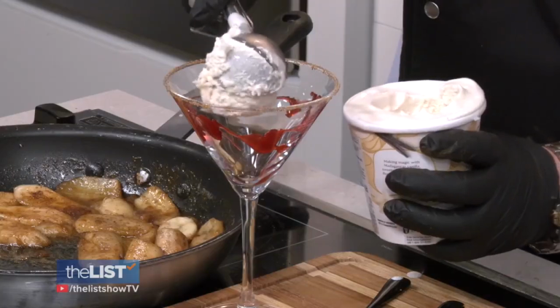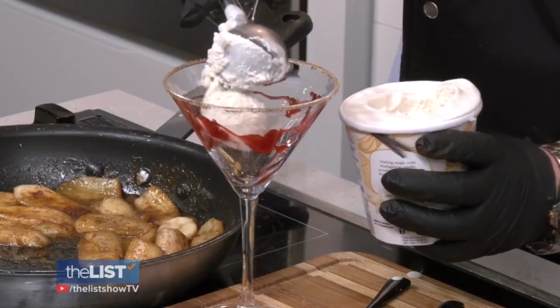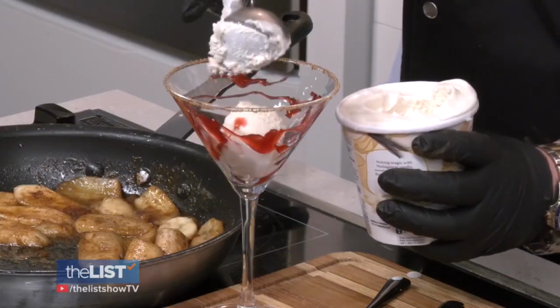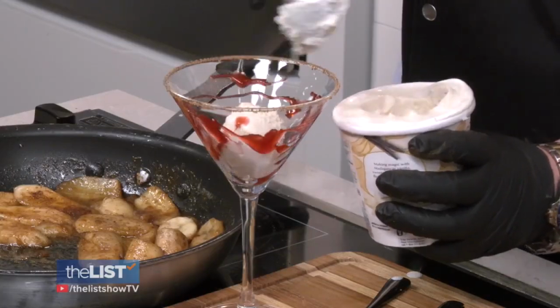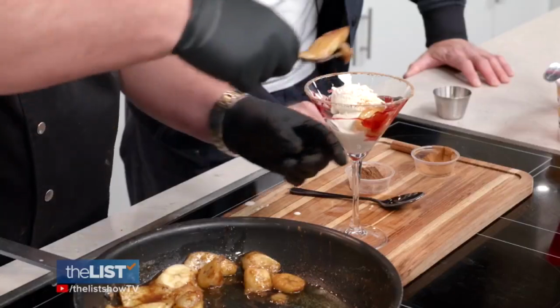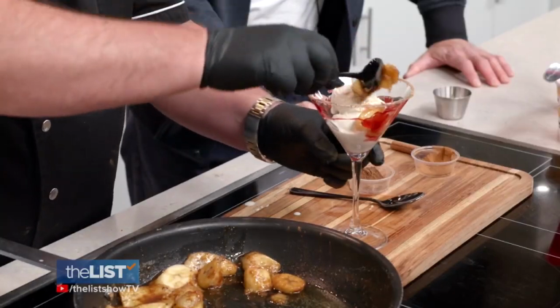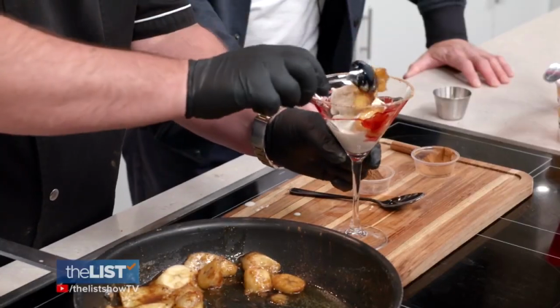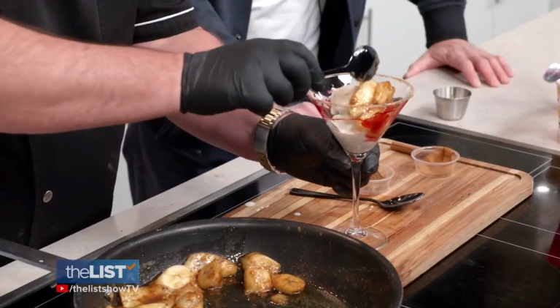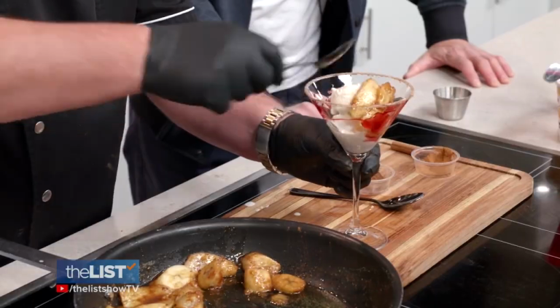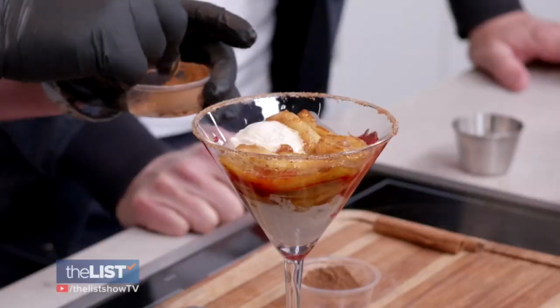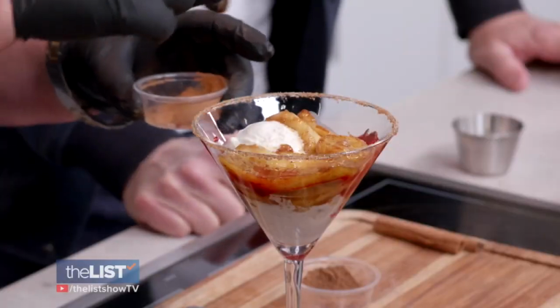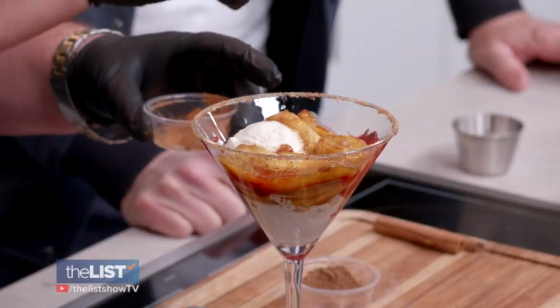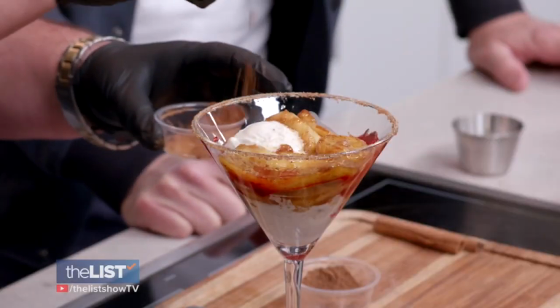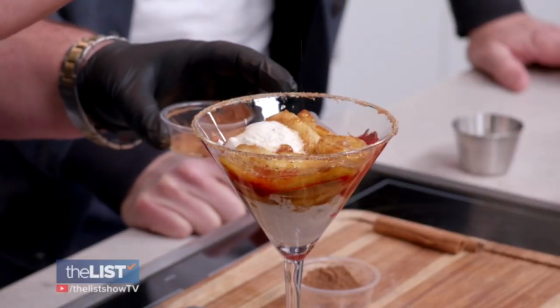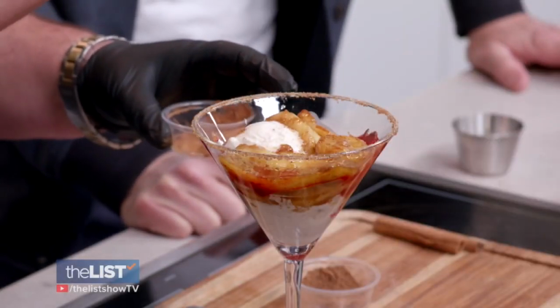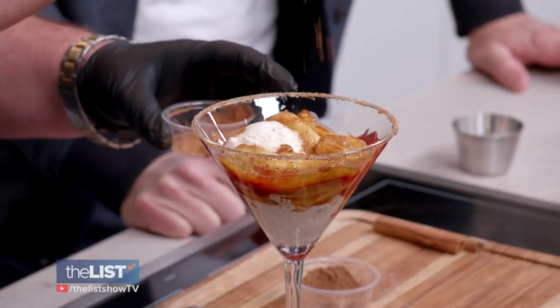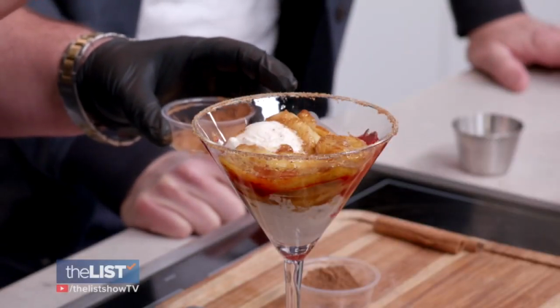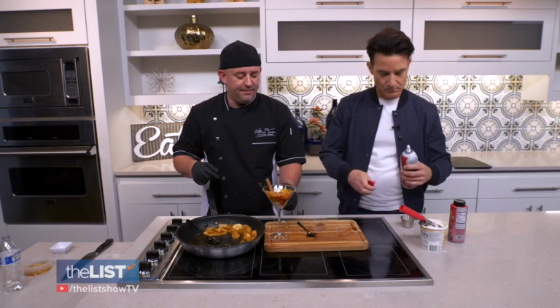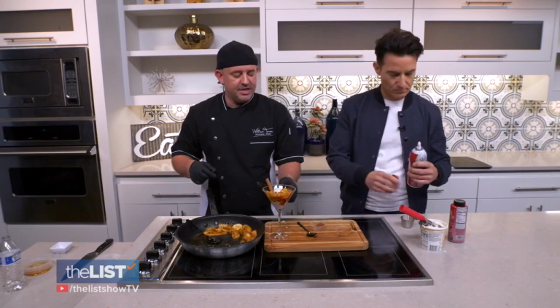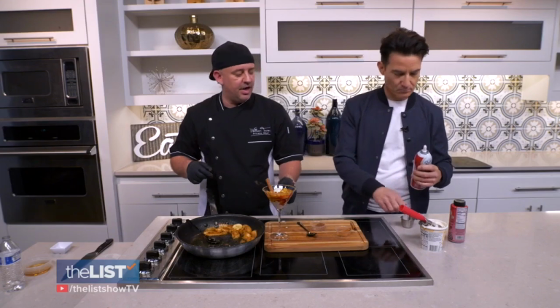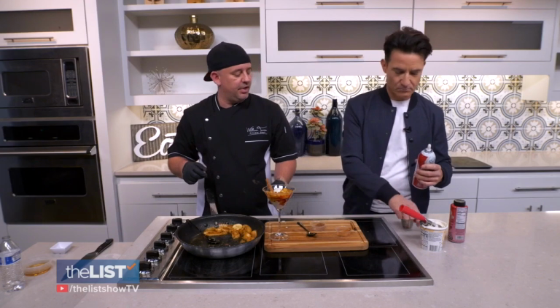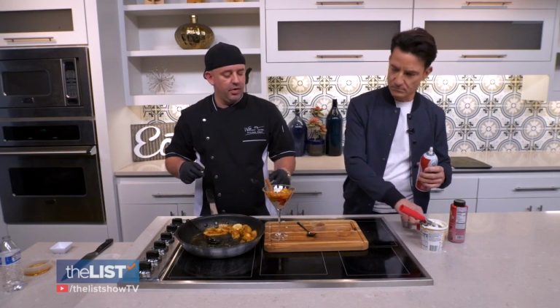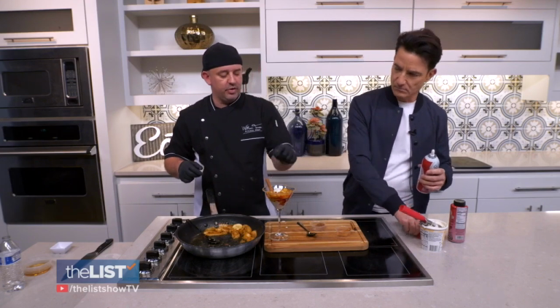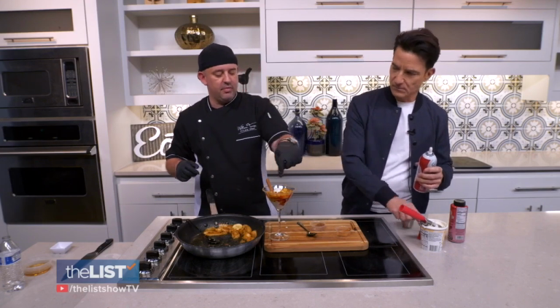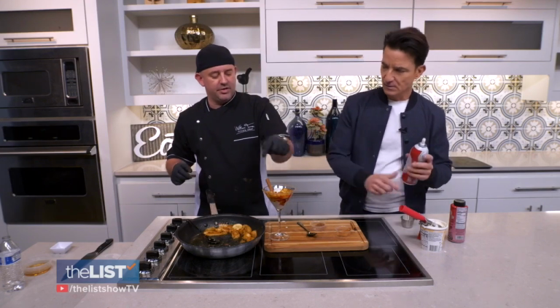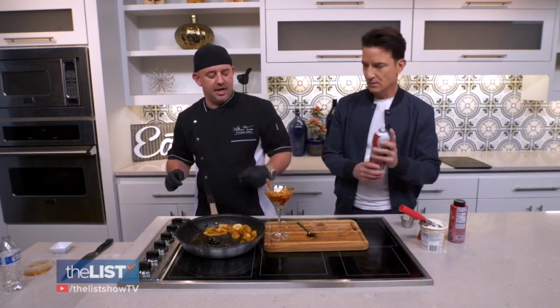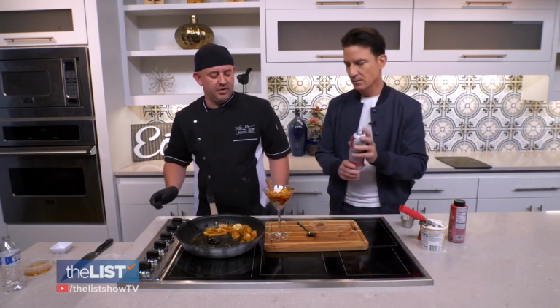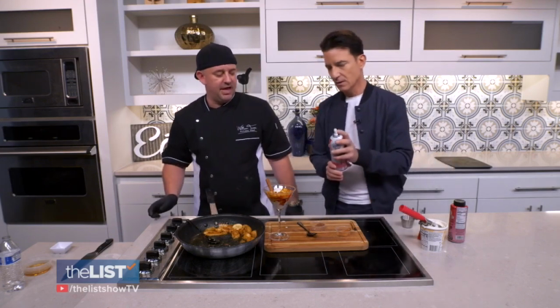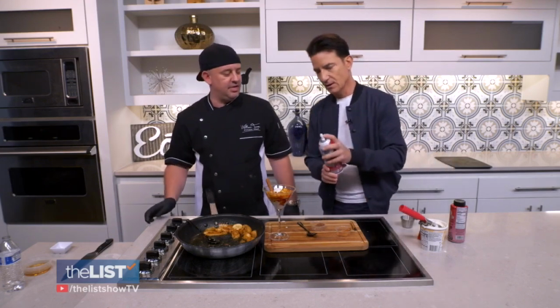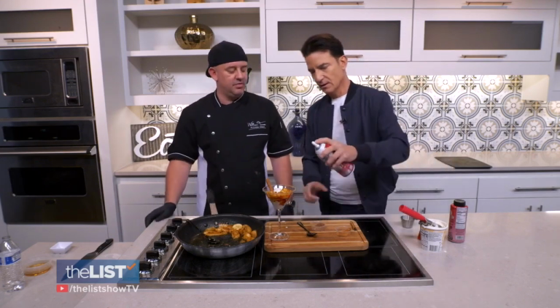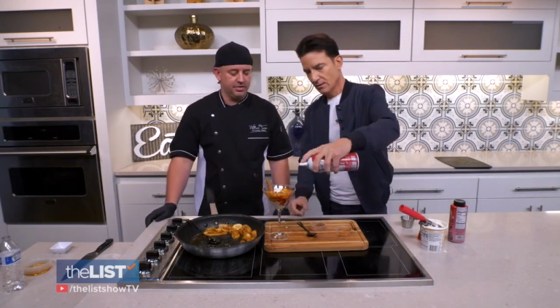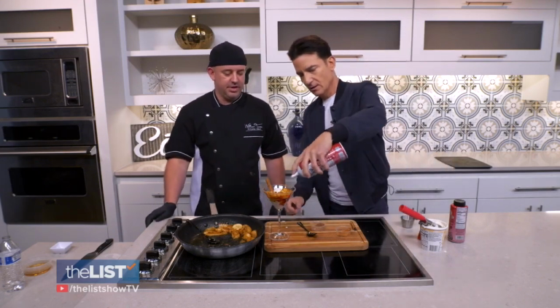Add your ice cream, then your bananas. Hit it with a little cinnamon, then finish it off with a little whipped cream right on top. Go as heavy as you want to there.